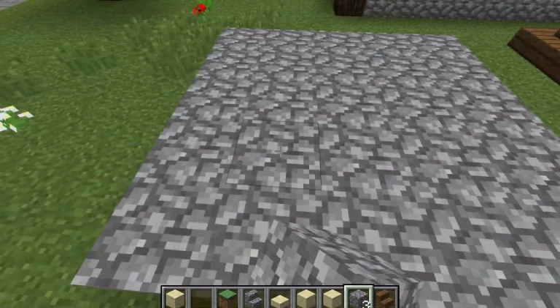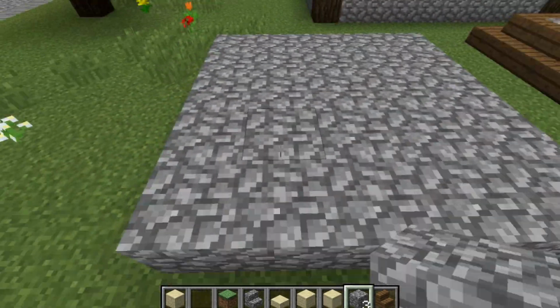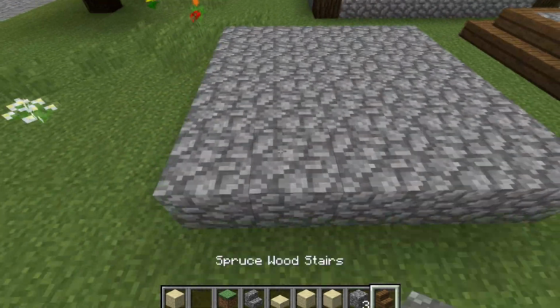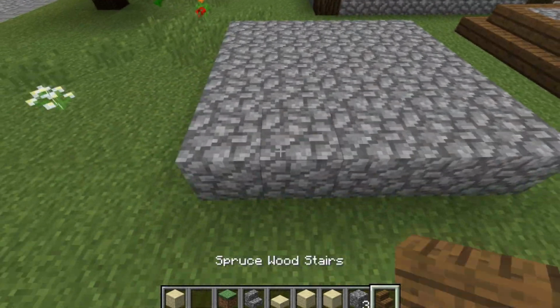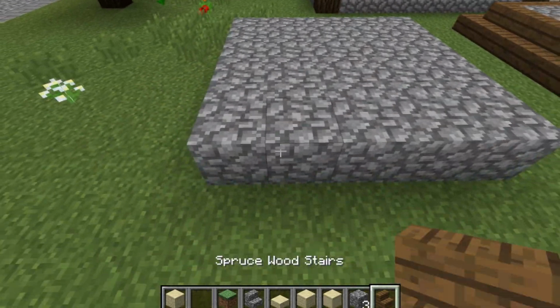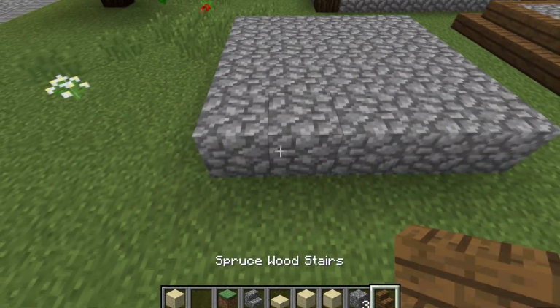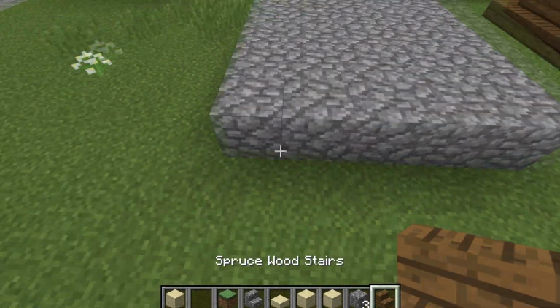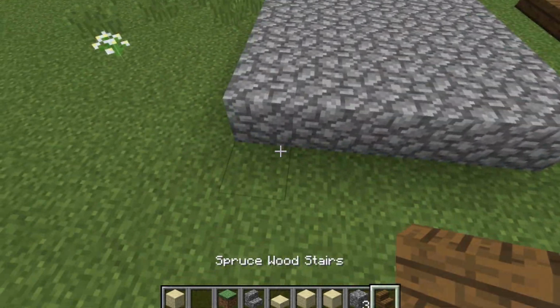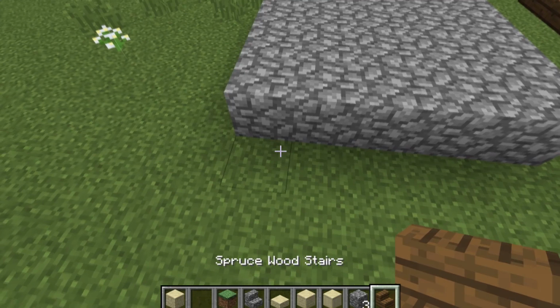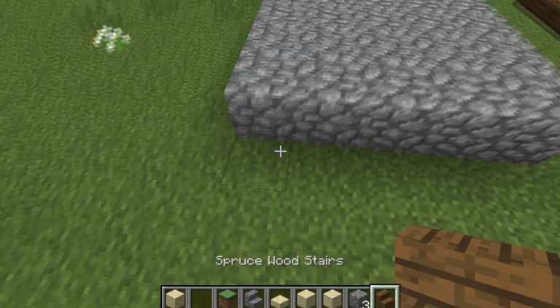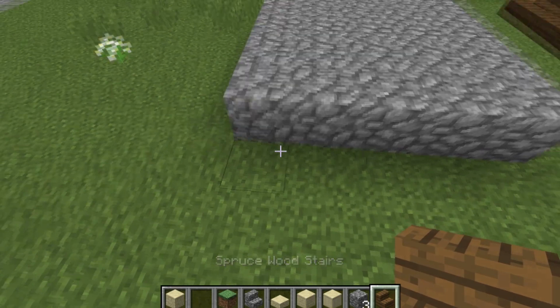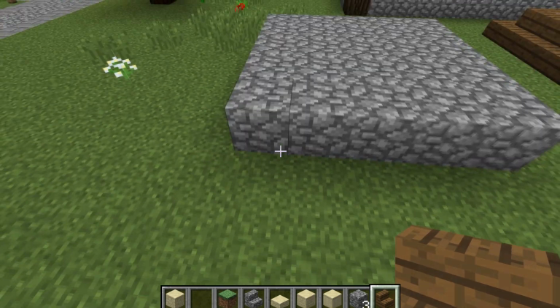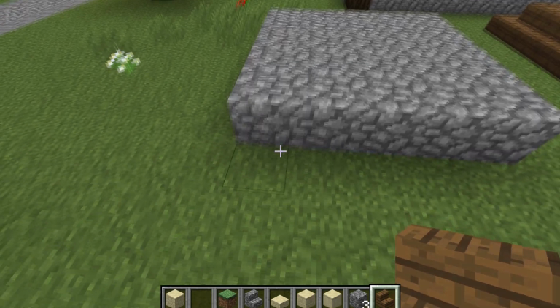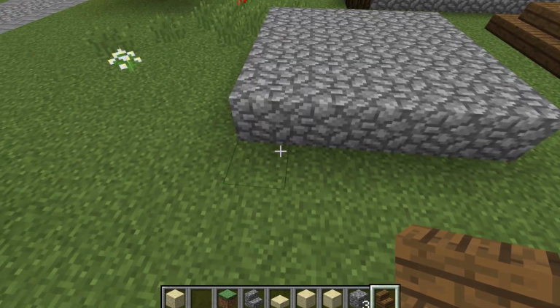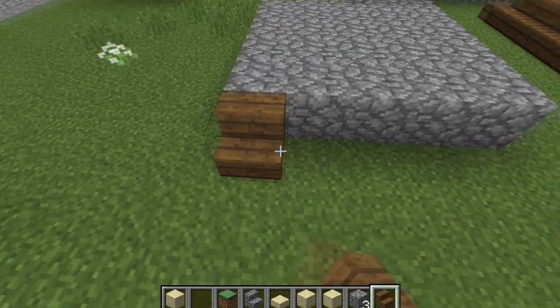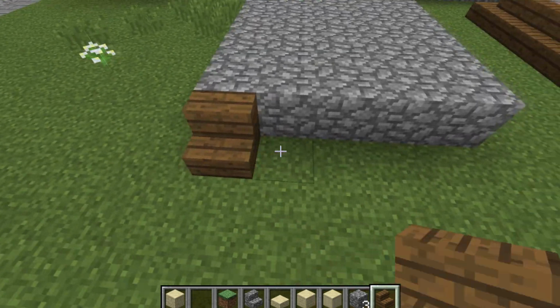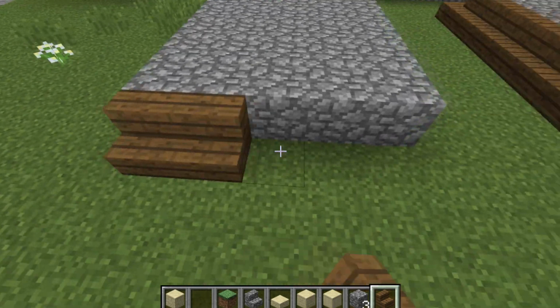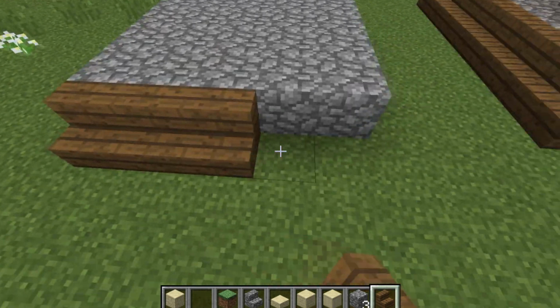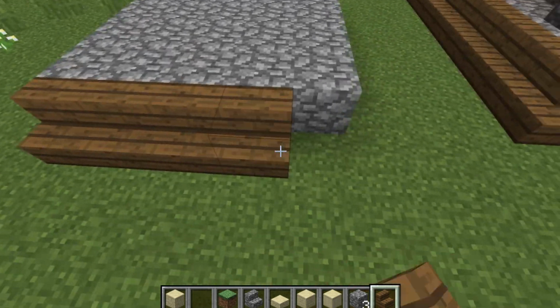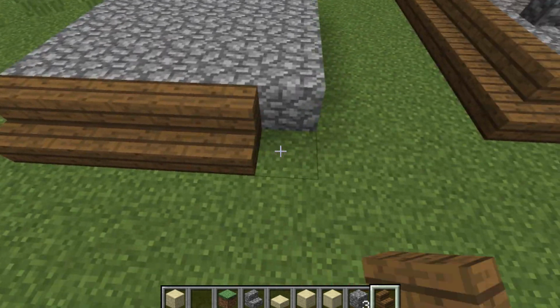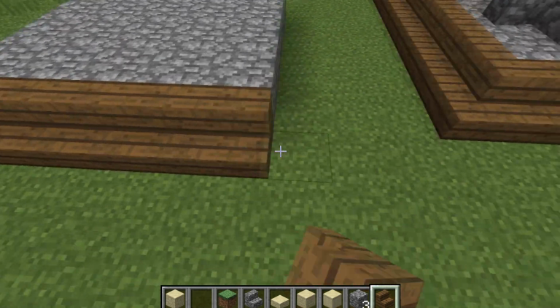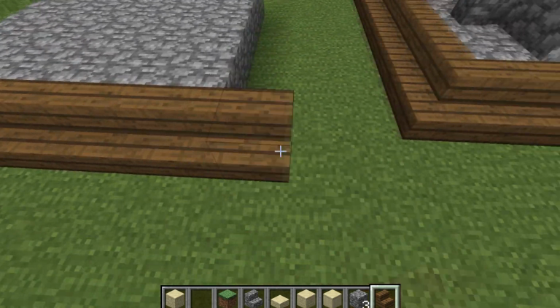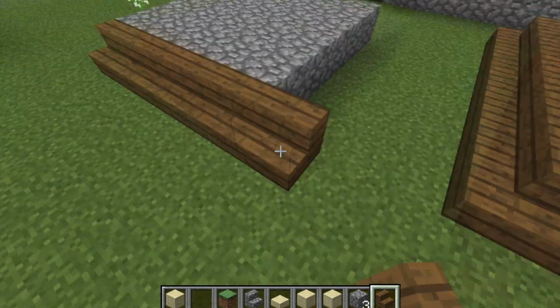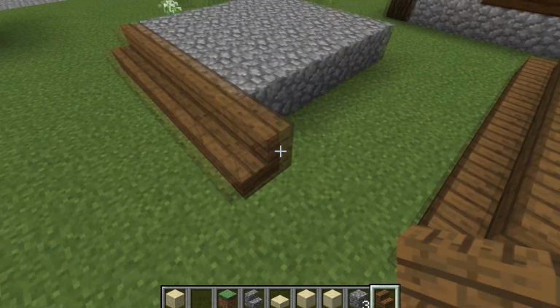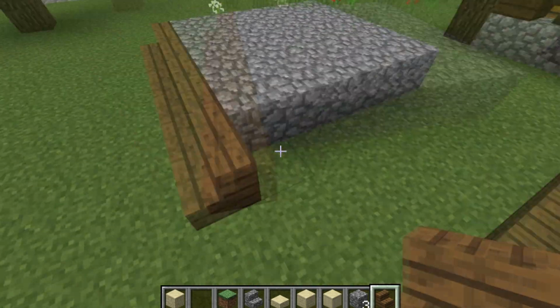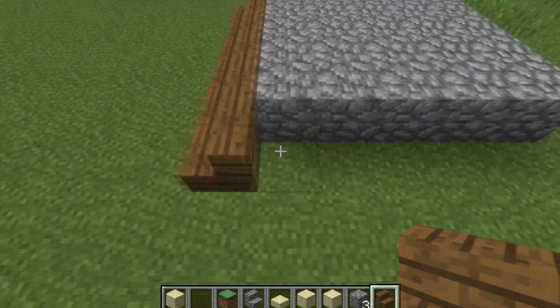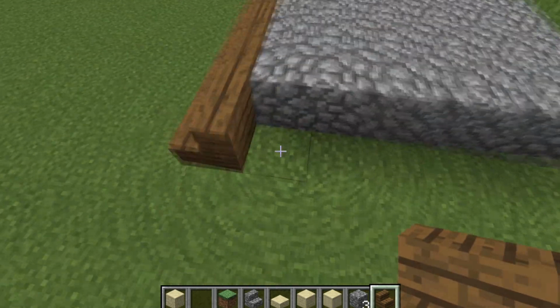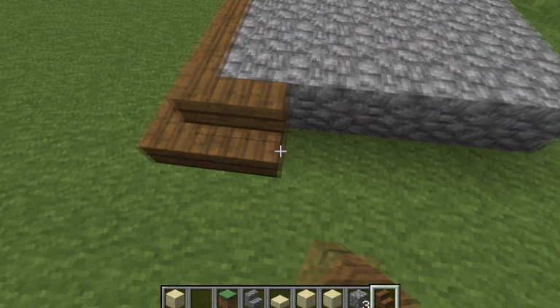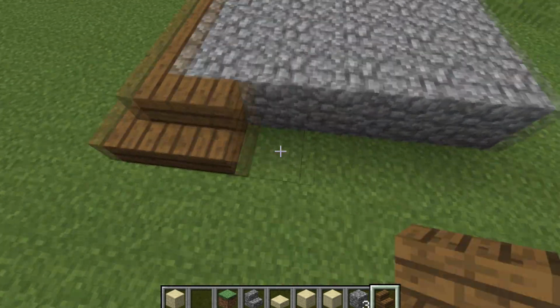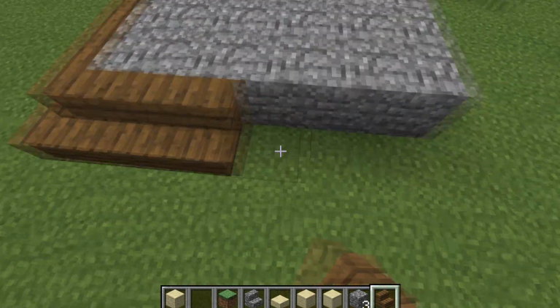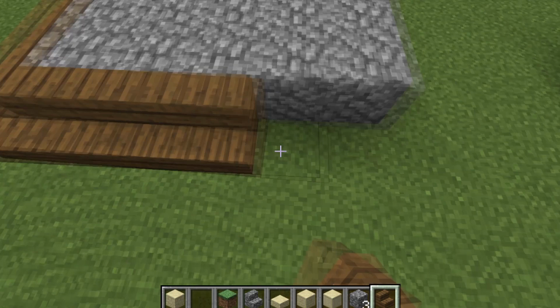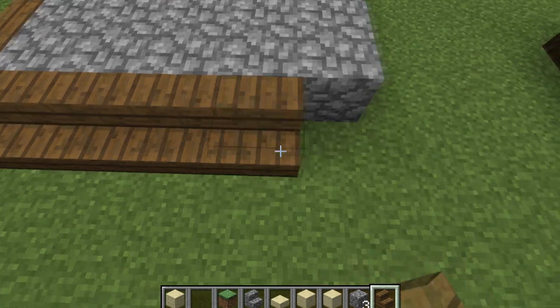Then we can get out some spruce wood stairs and all the way around it we're going to place these stairs down.